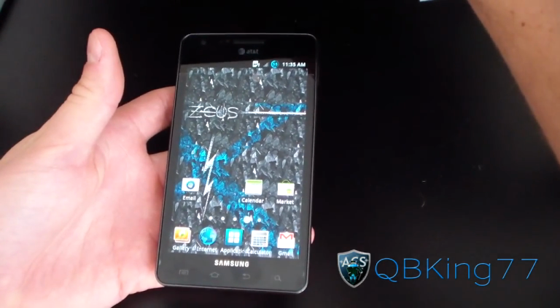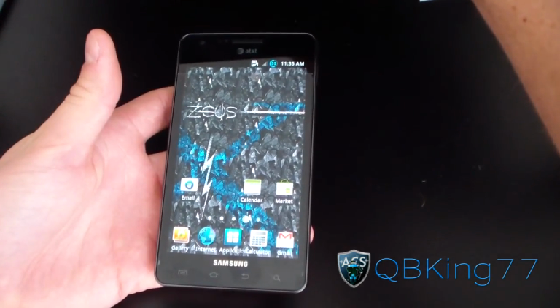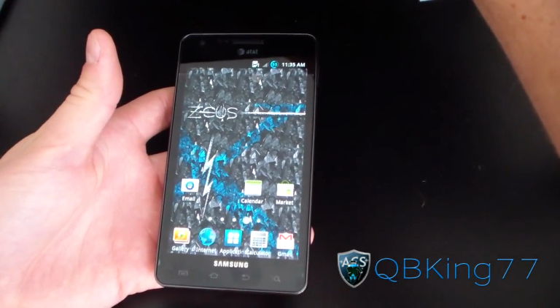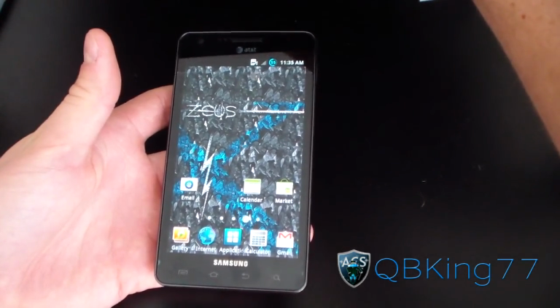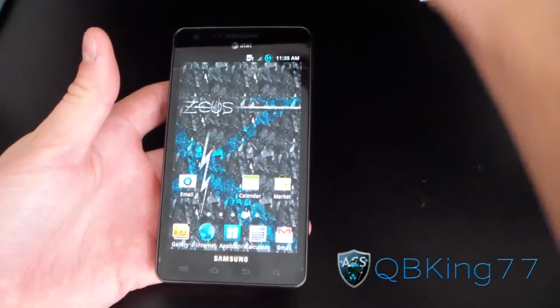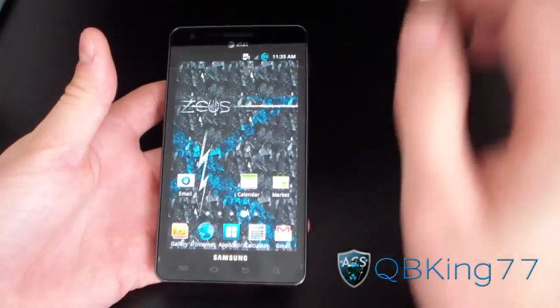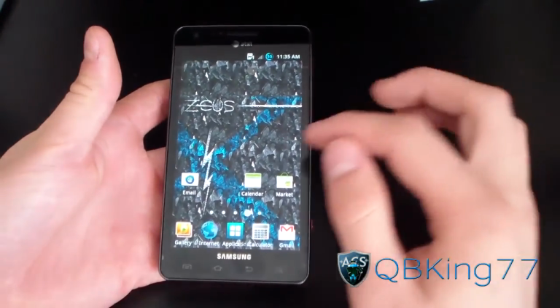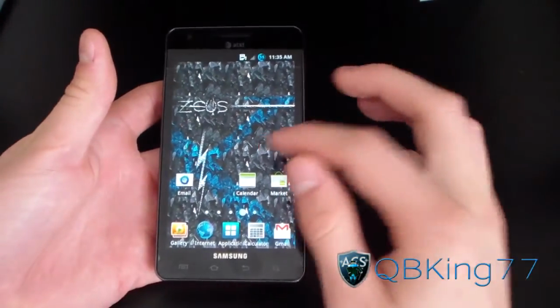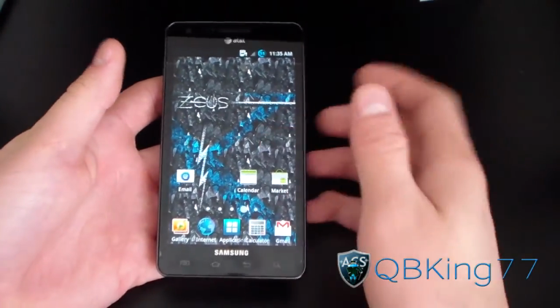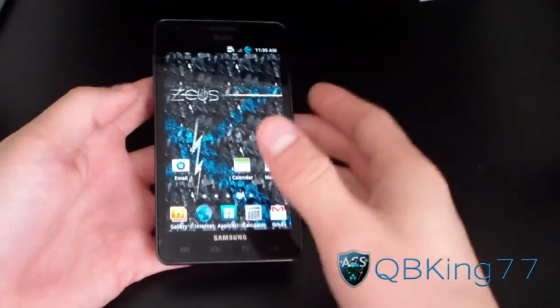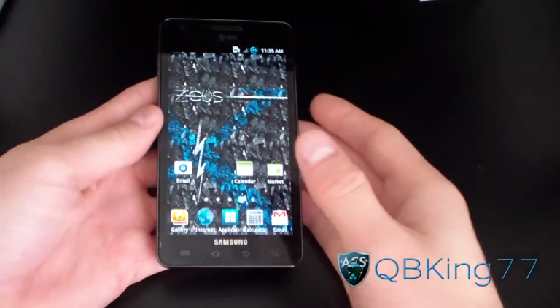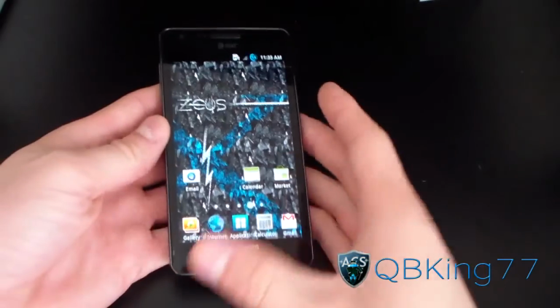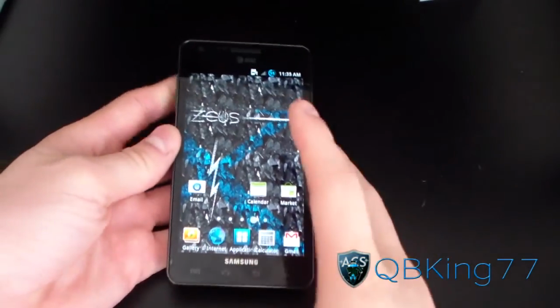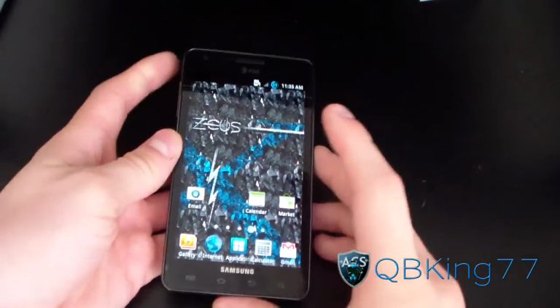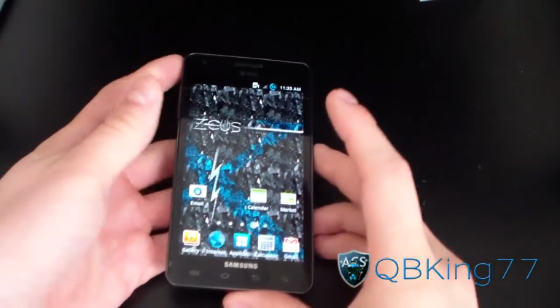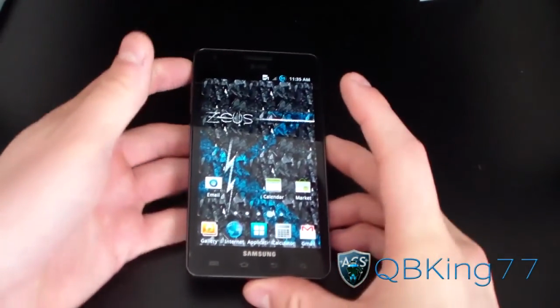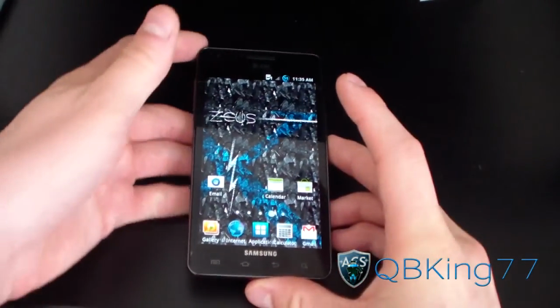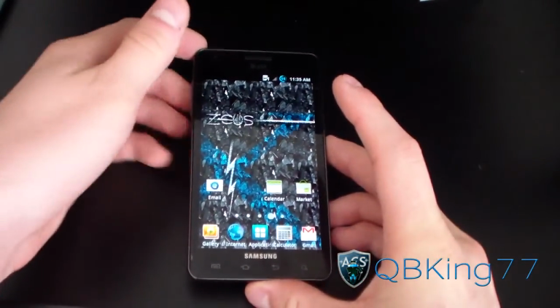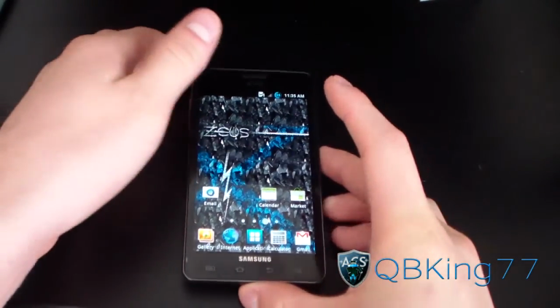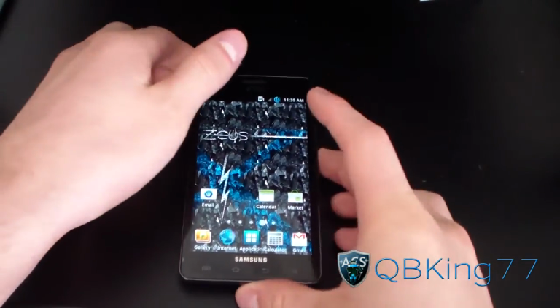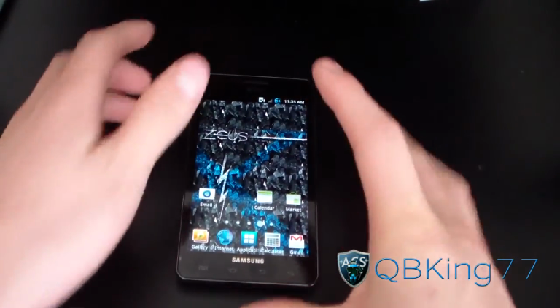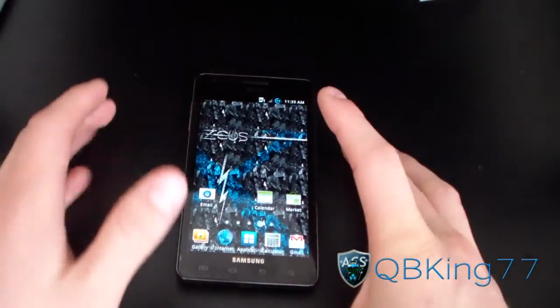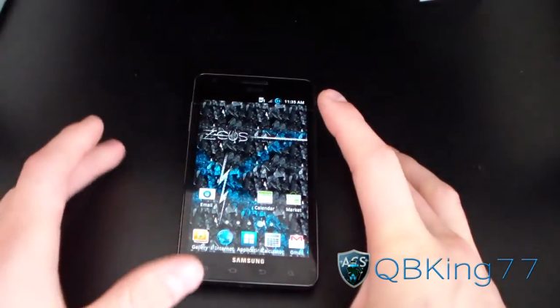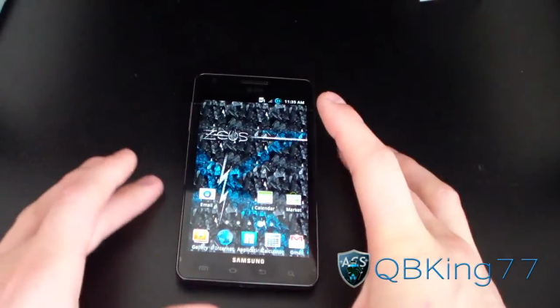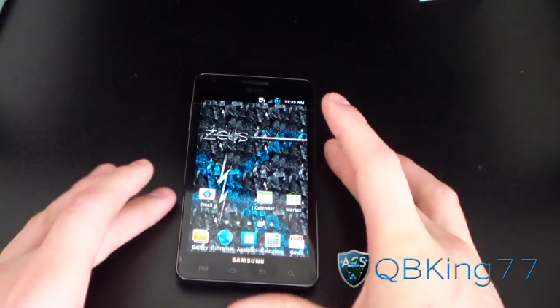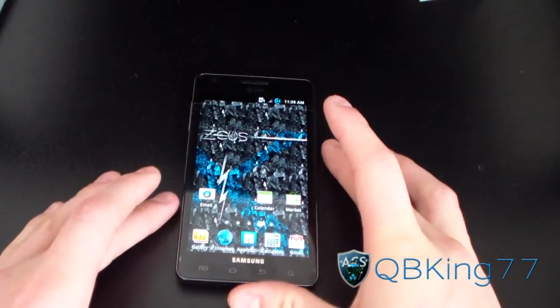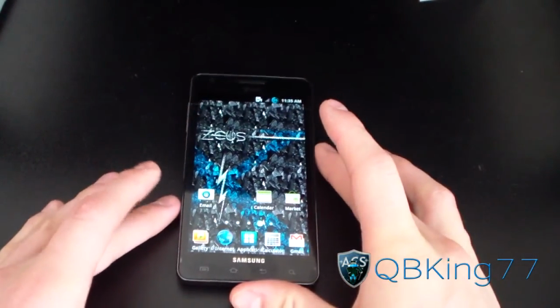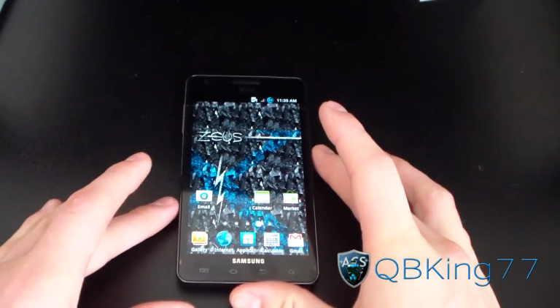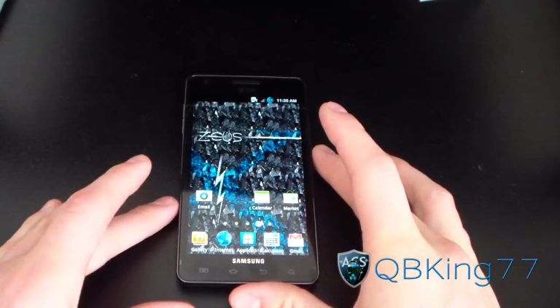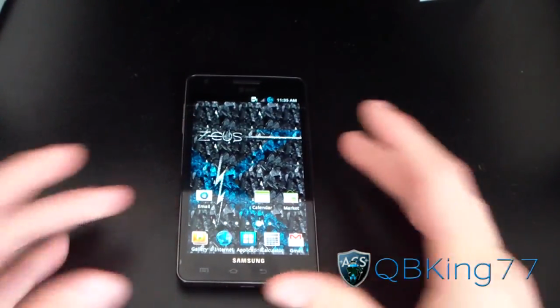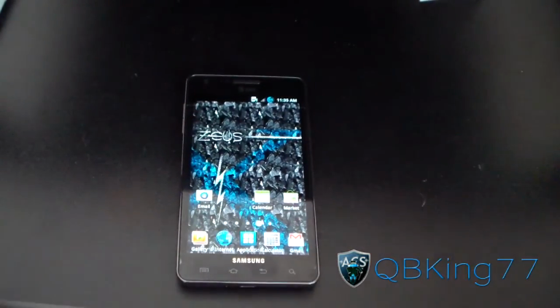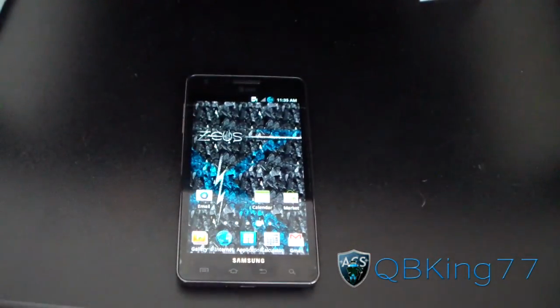To install this ROM, you're going to need to make sure you have ClockworkMod installed on your Infuse.